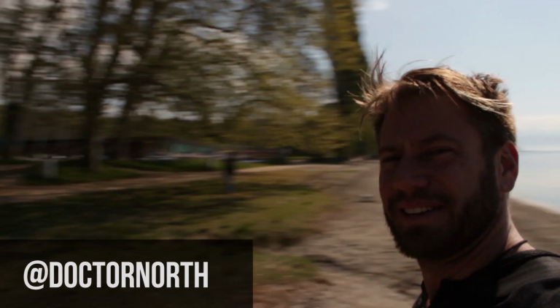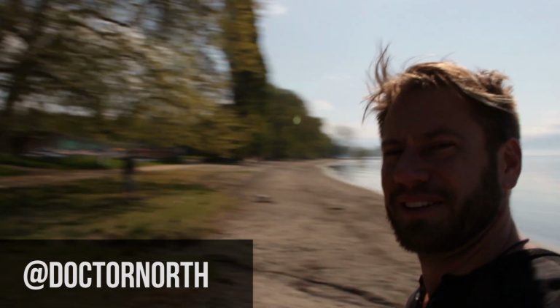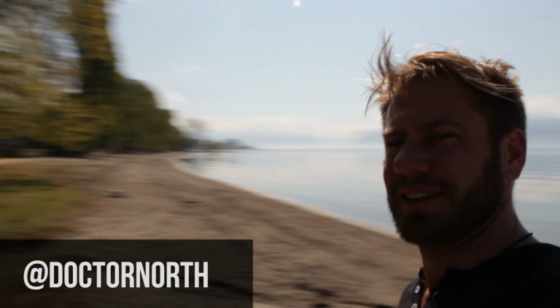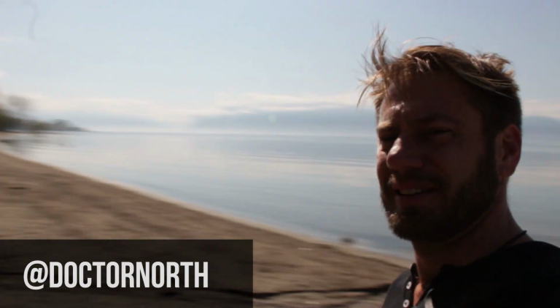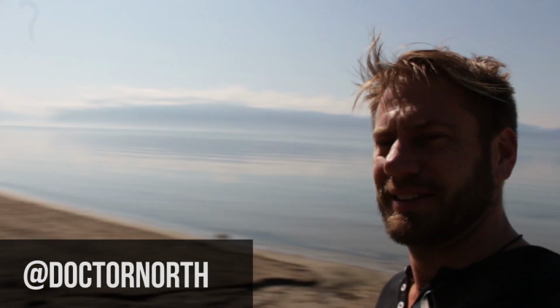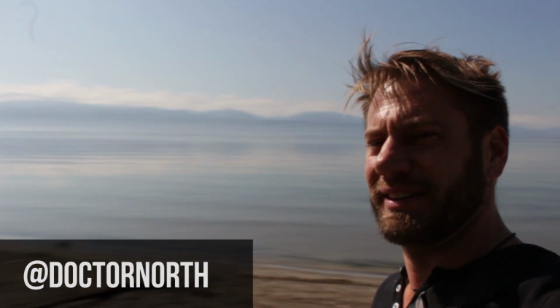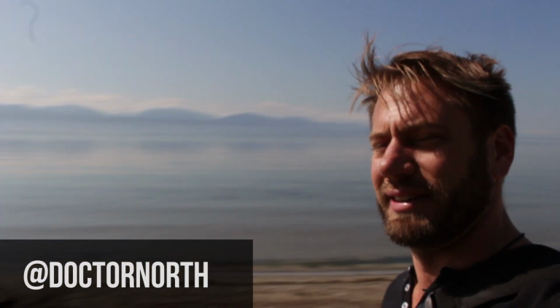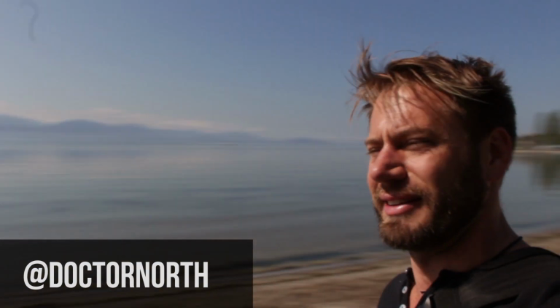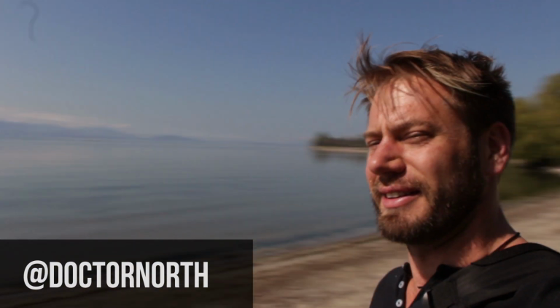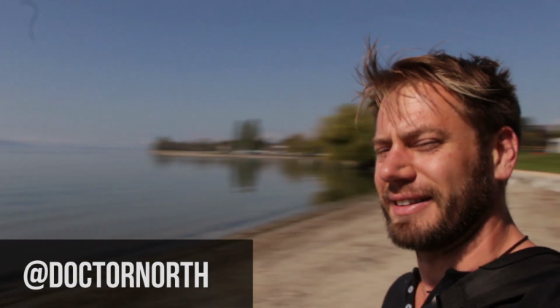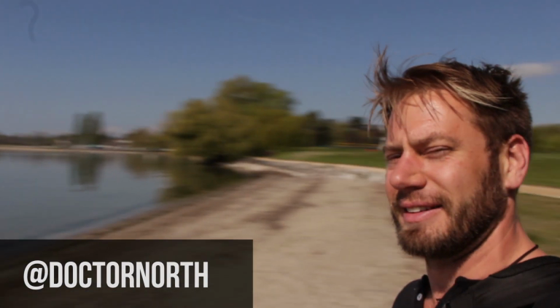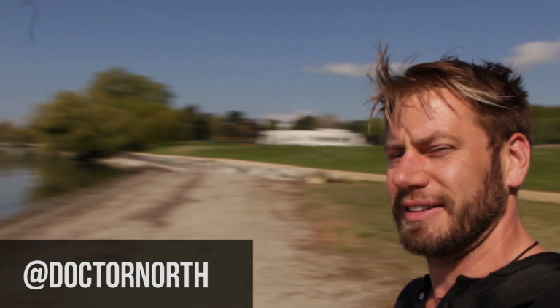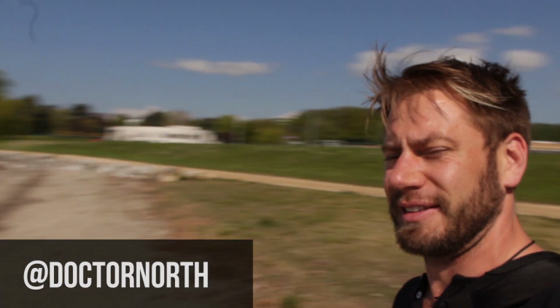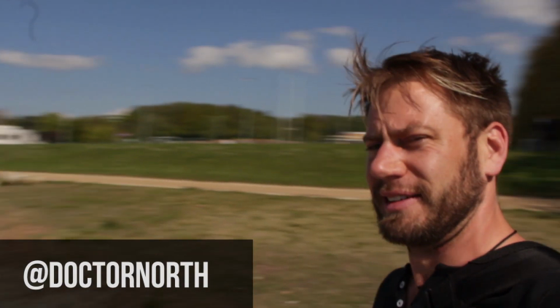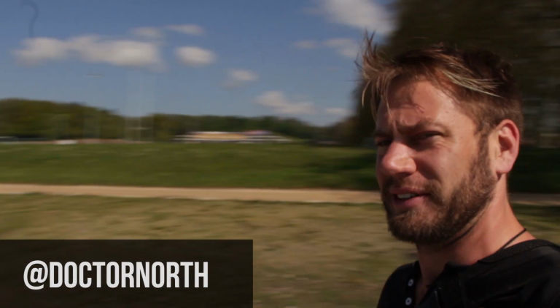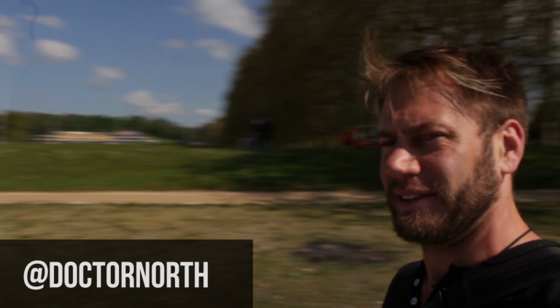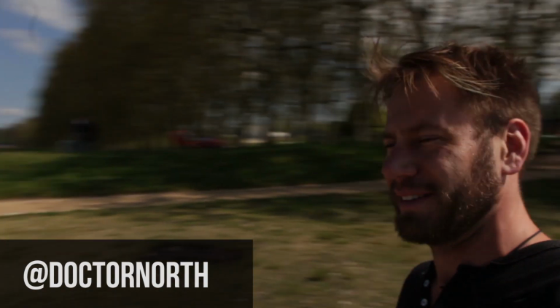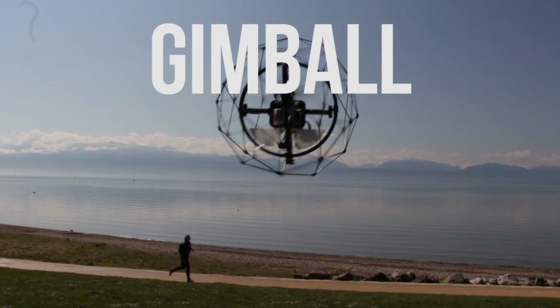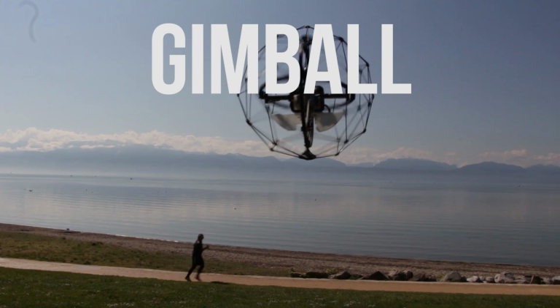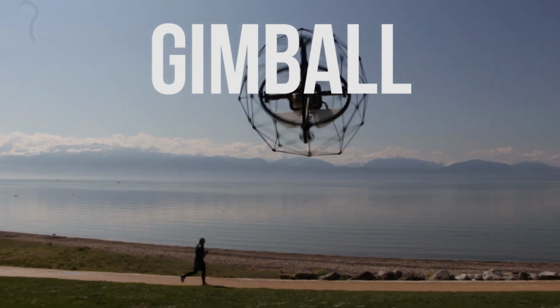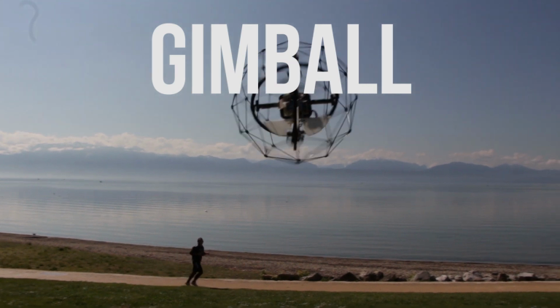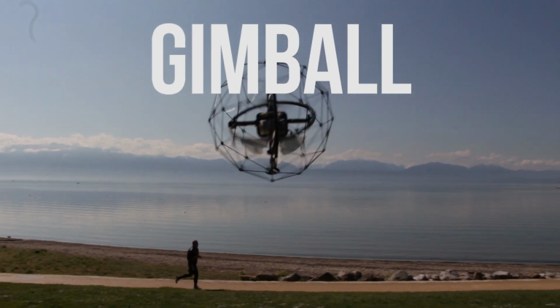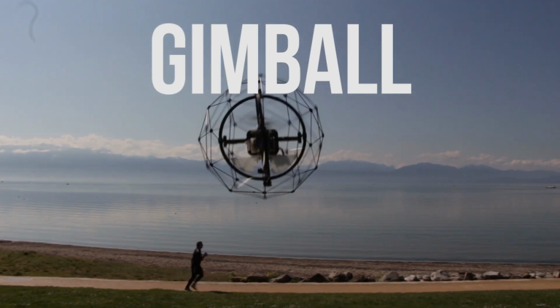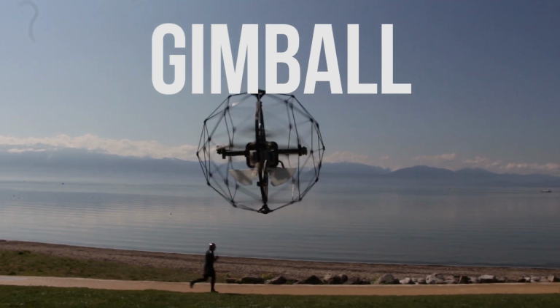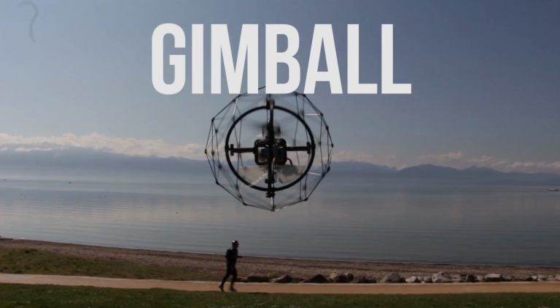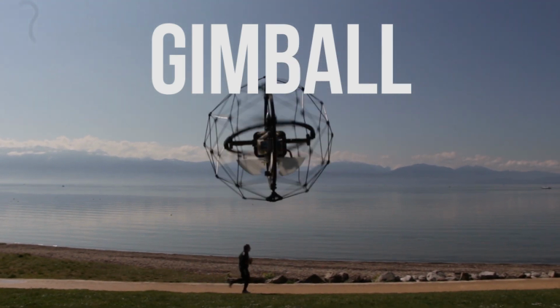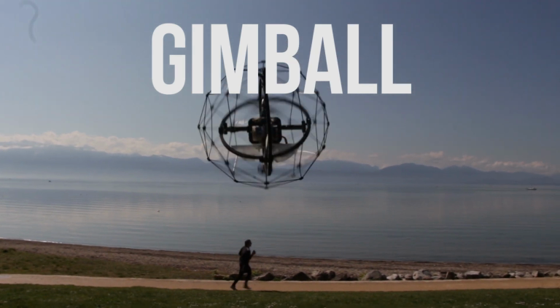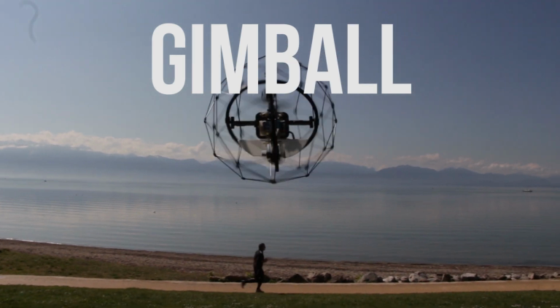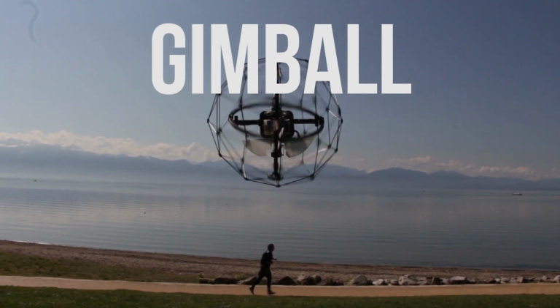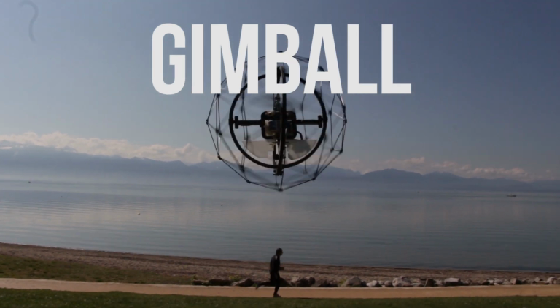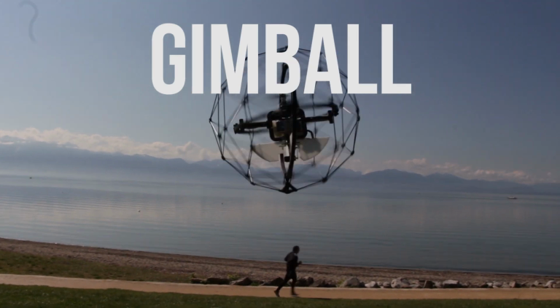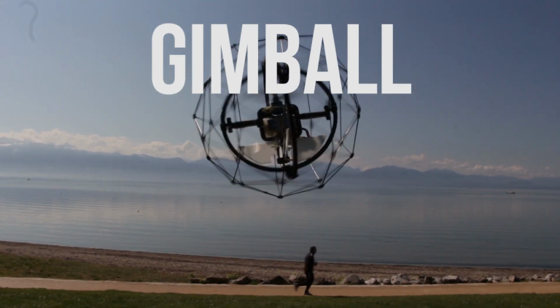I've dropped into gorgeous Lausanne, Switzerland to visit EPFL to check out the Crash Happy Gimbal.